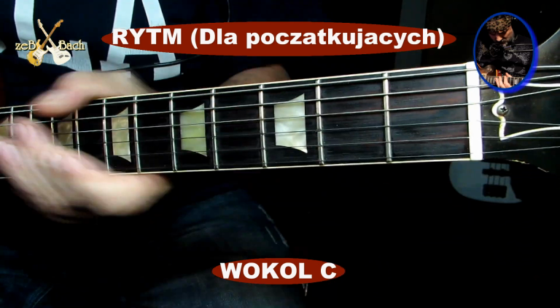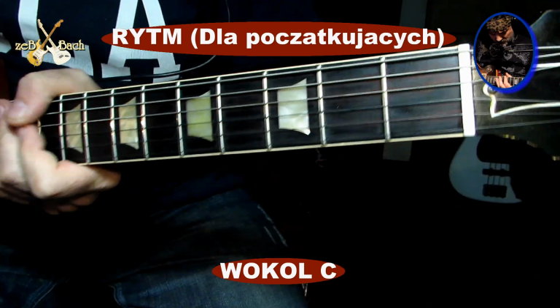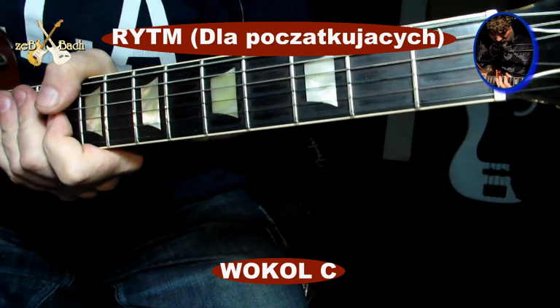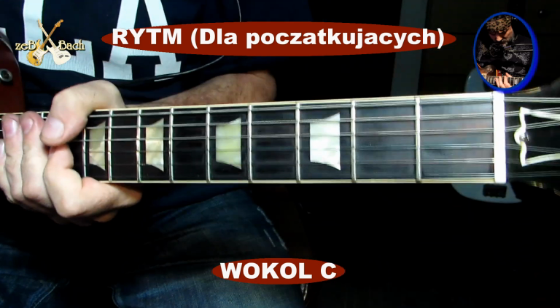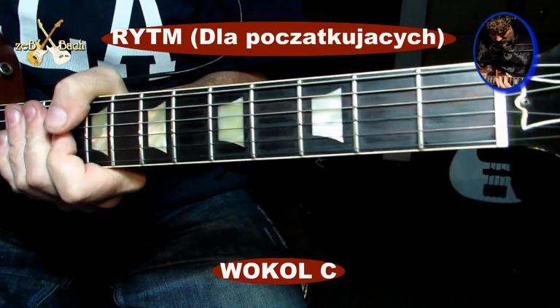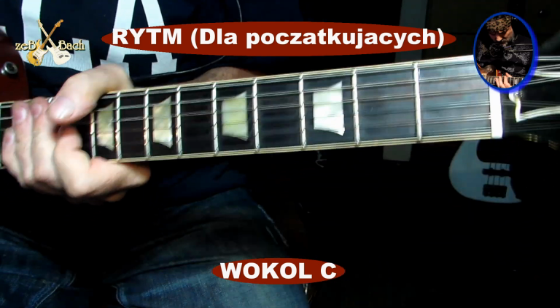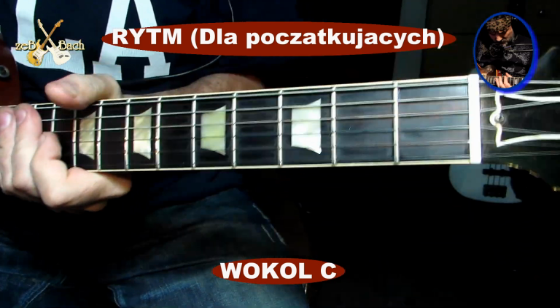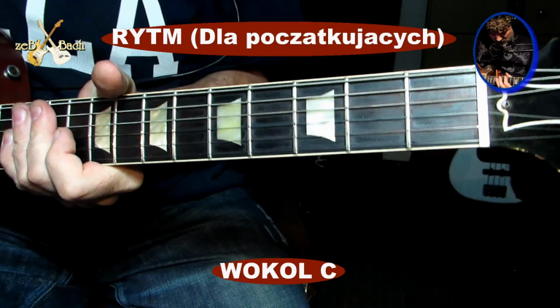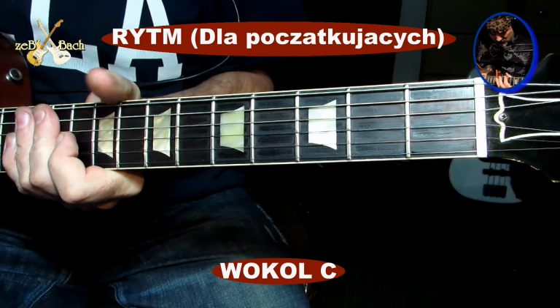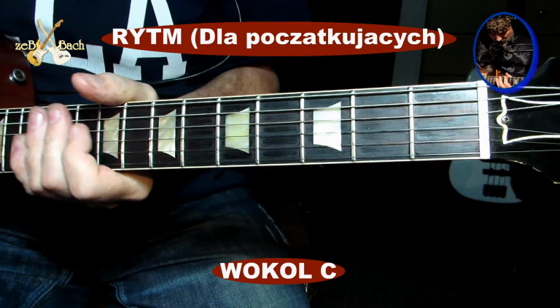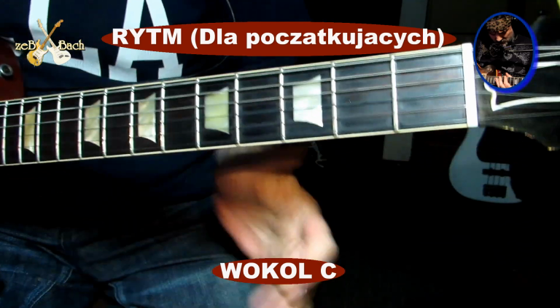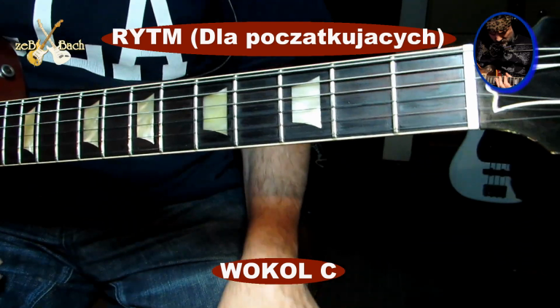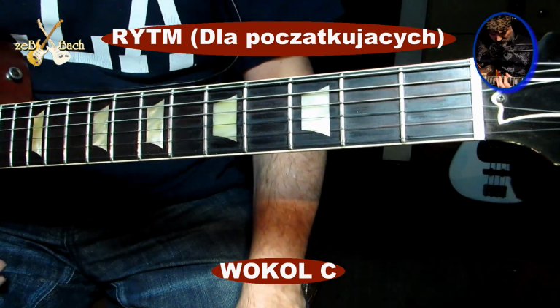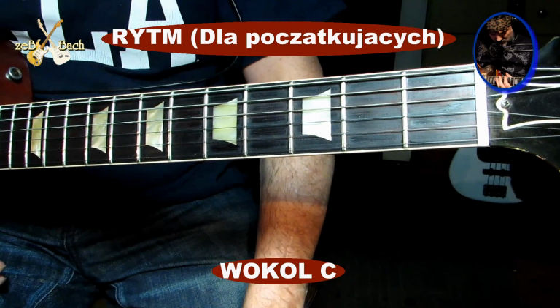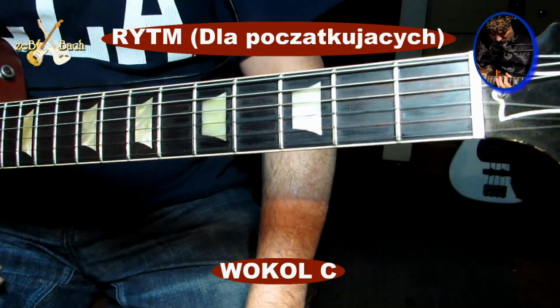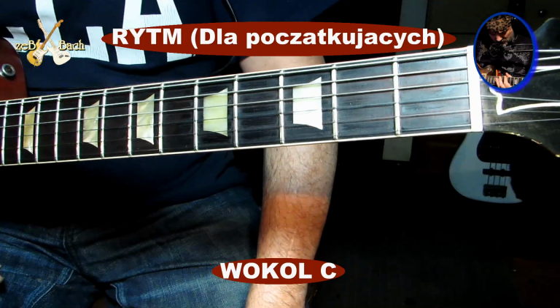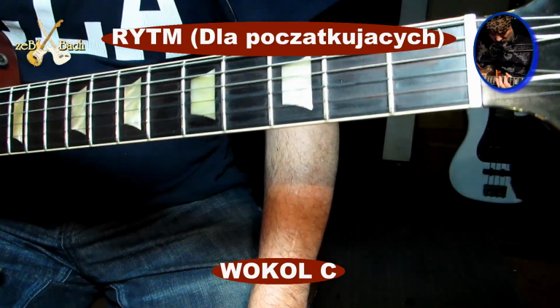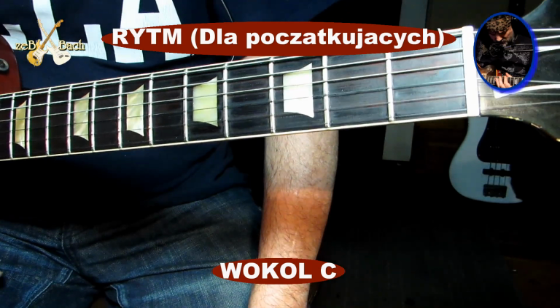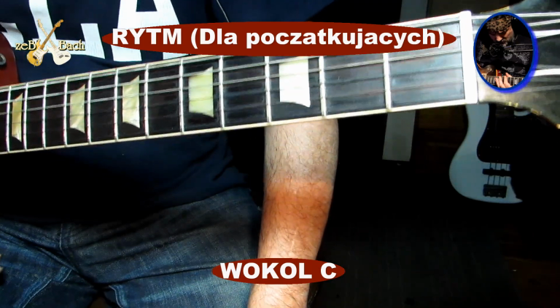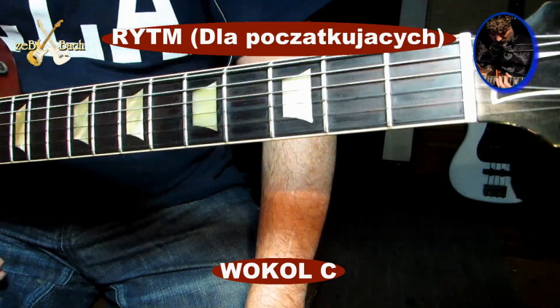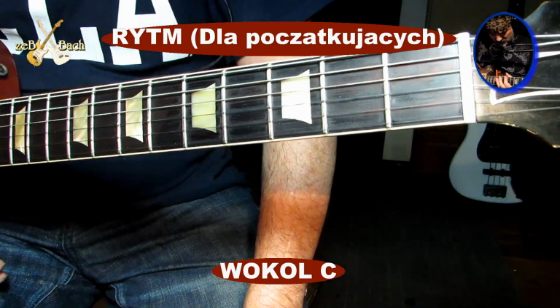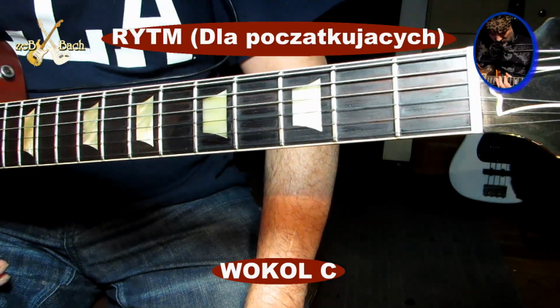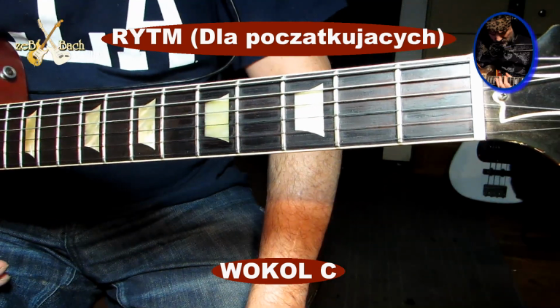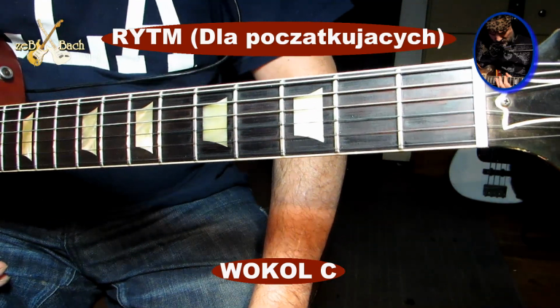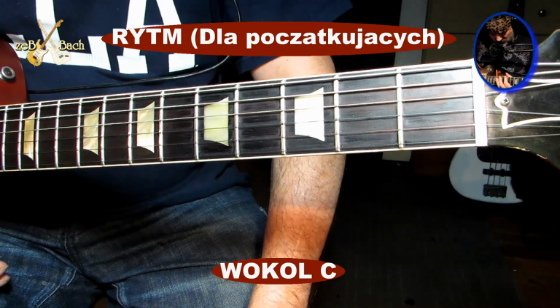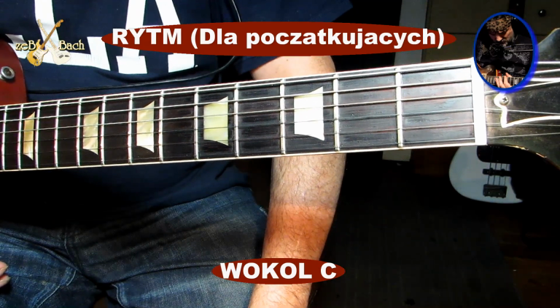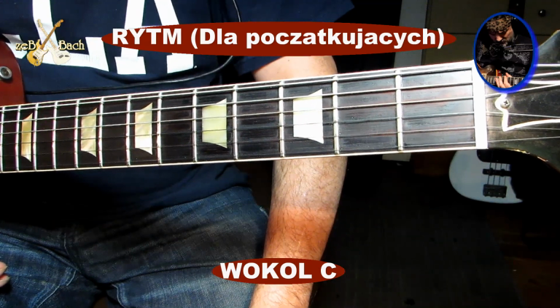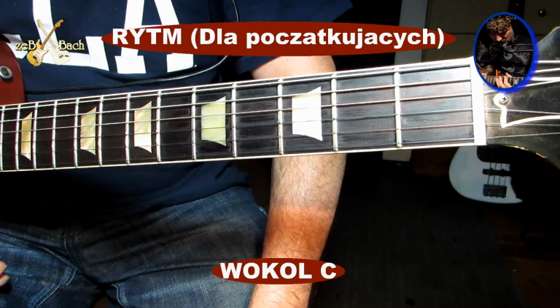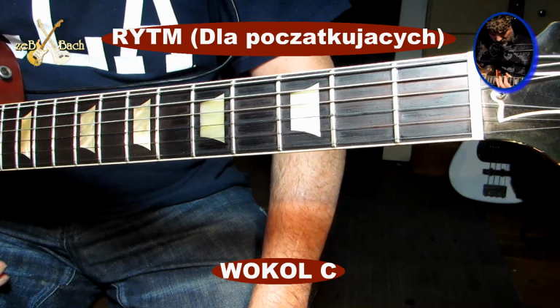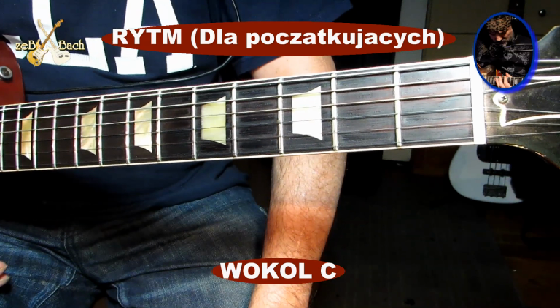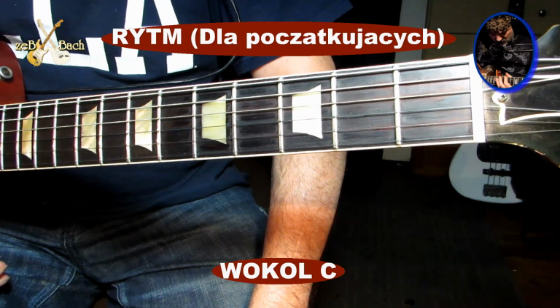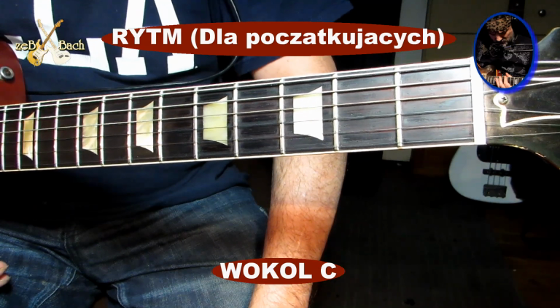Hello guys, witam cieplutko wszystkich. Słuchajcie, jaki jest temat na dzisiaj? Temat na dzisiaj jest C-dur.